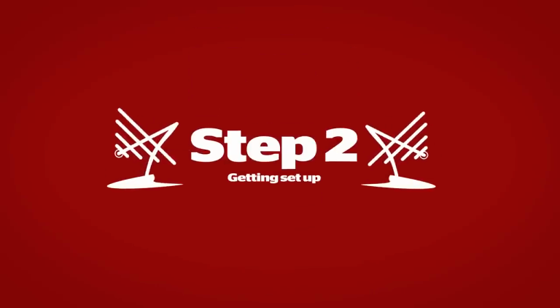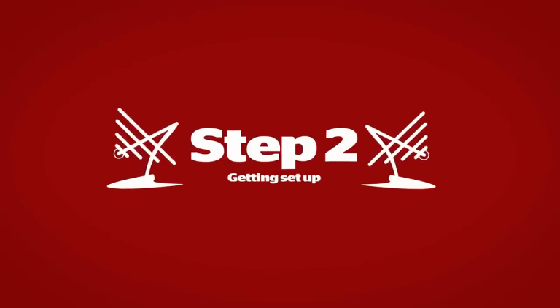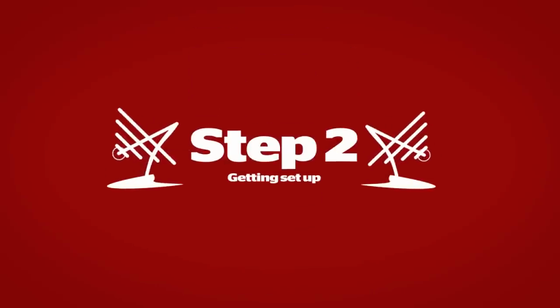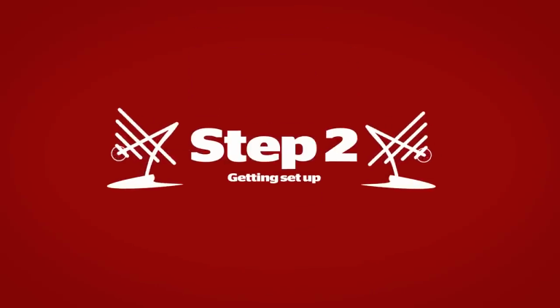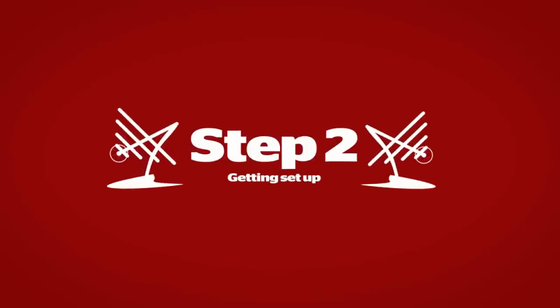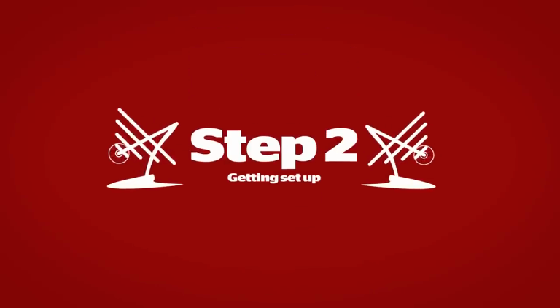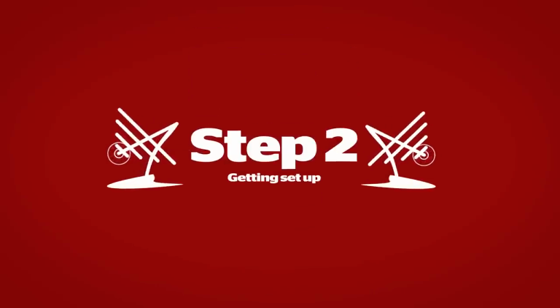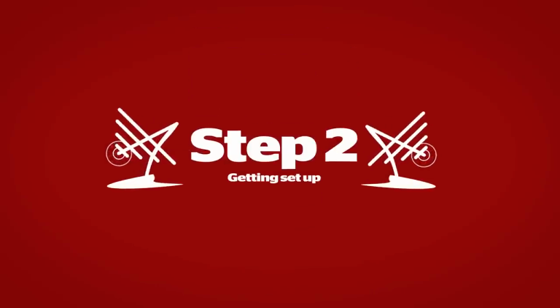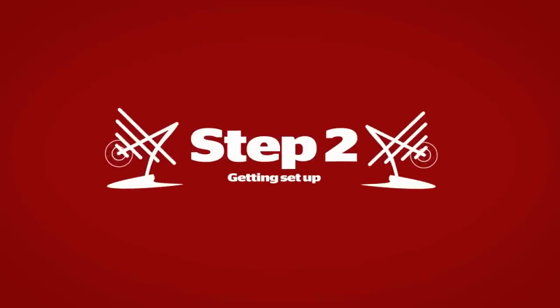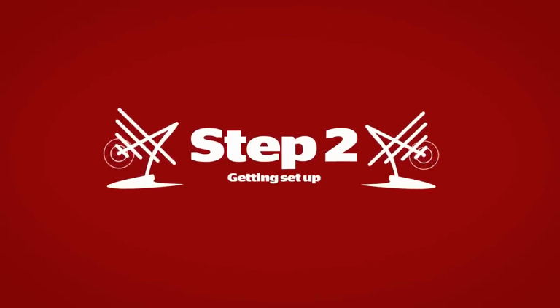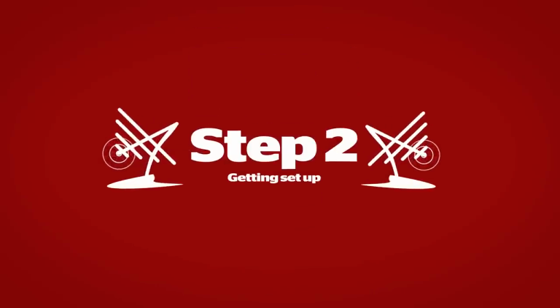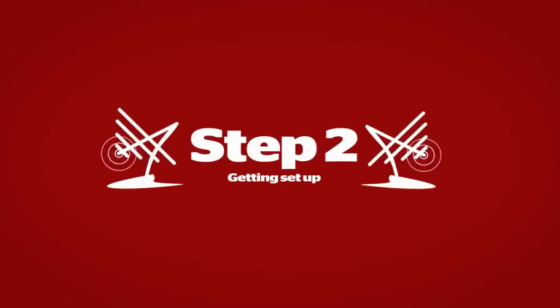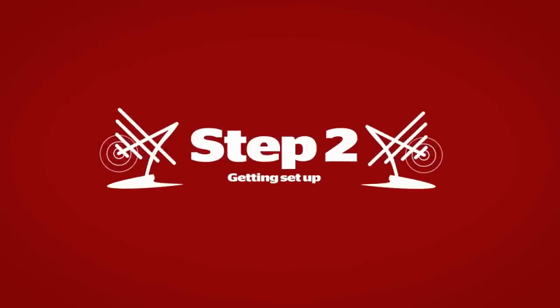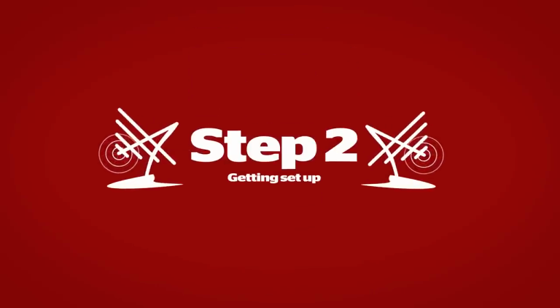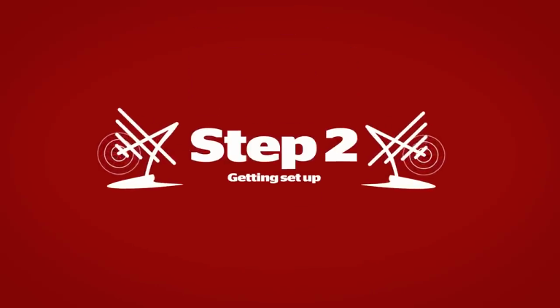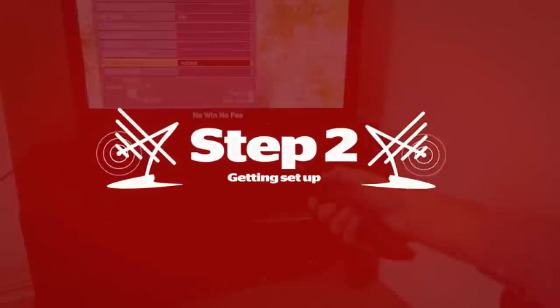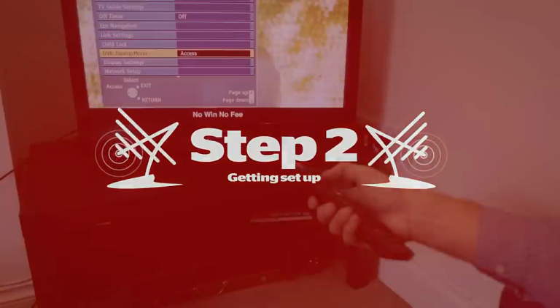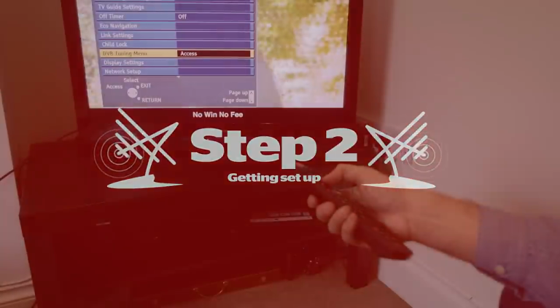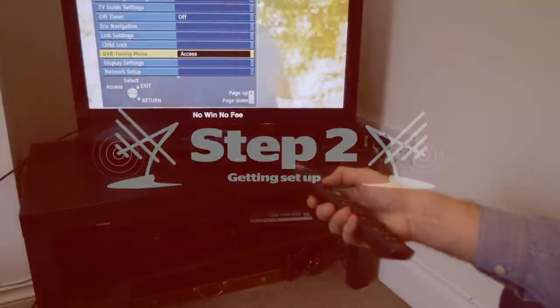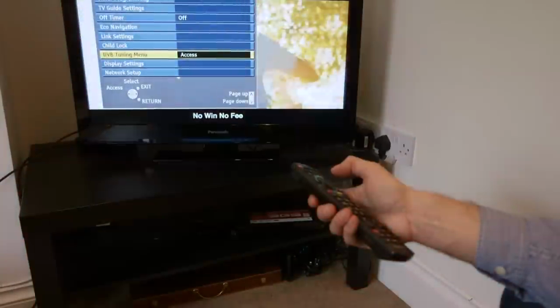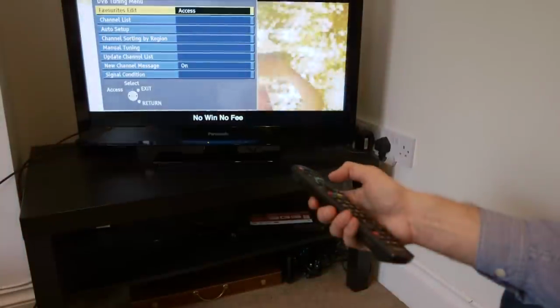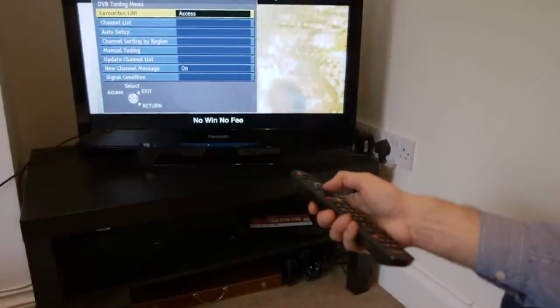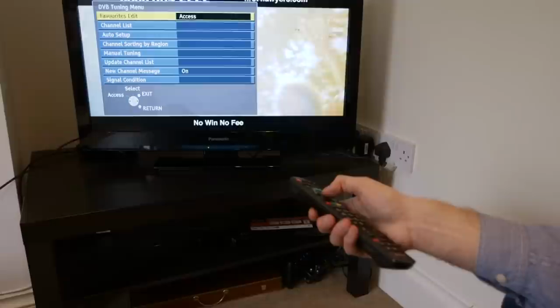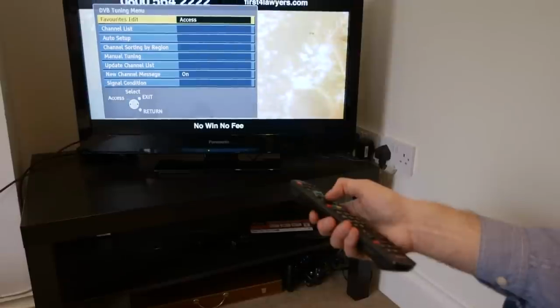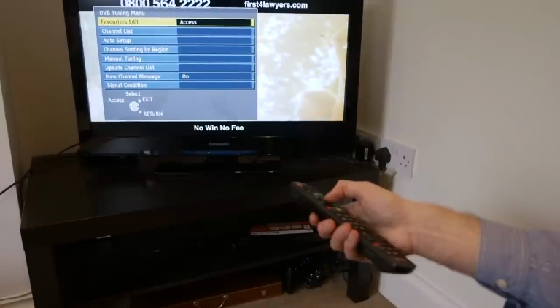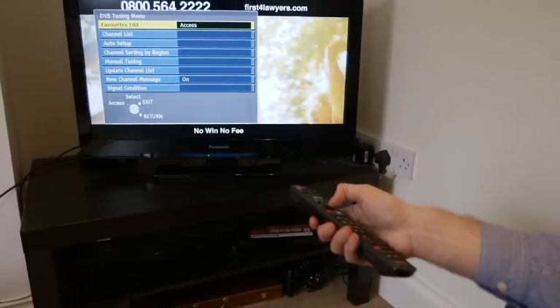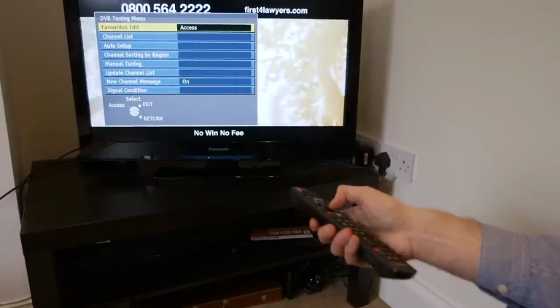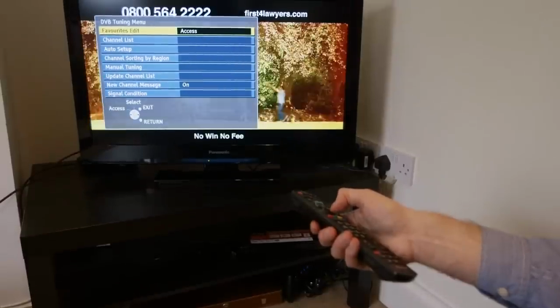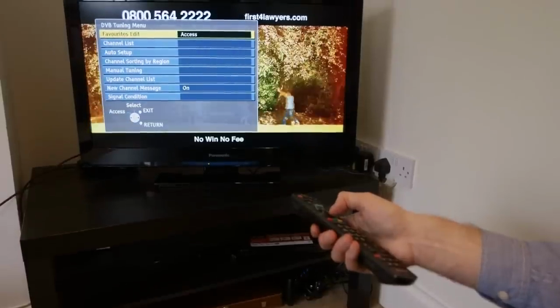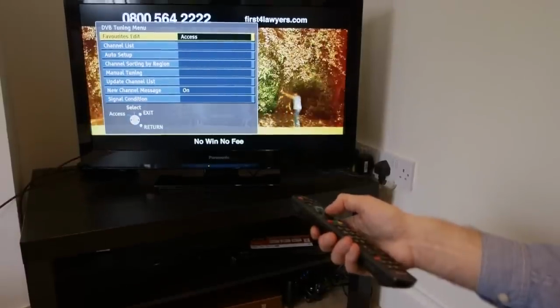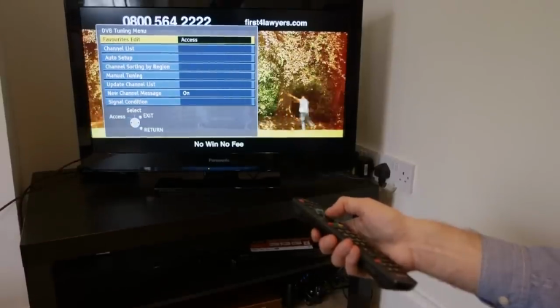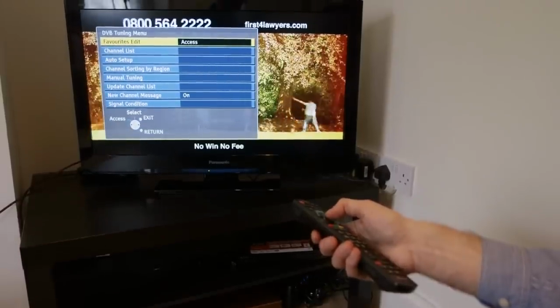Now you've got your aerial home, plug it into the back of your TV or set-top box.